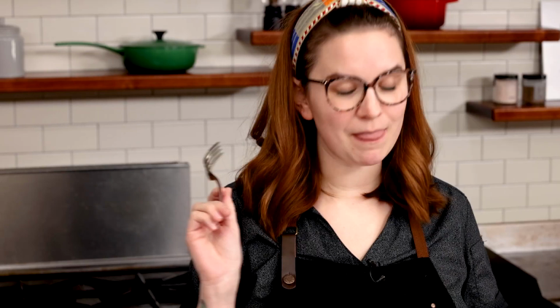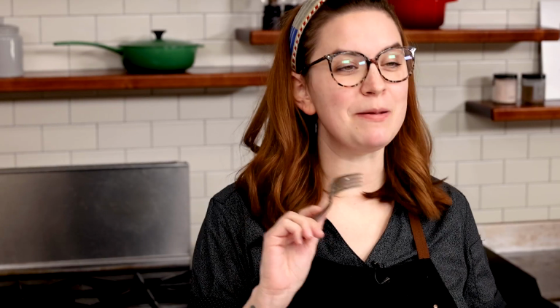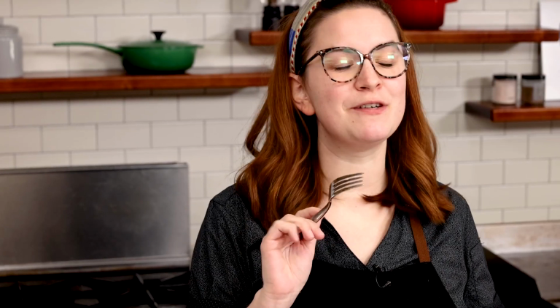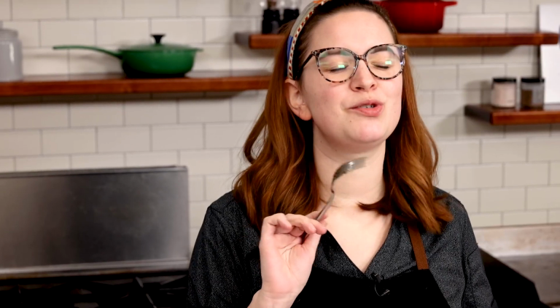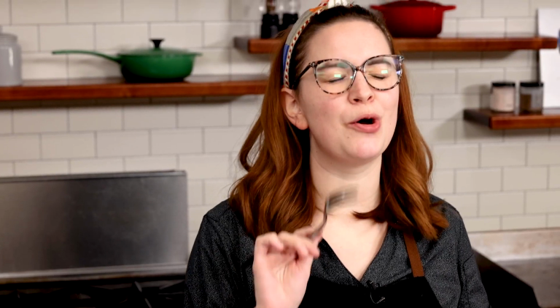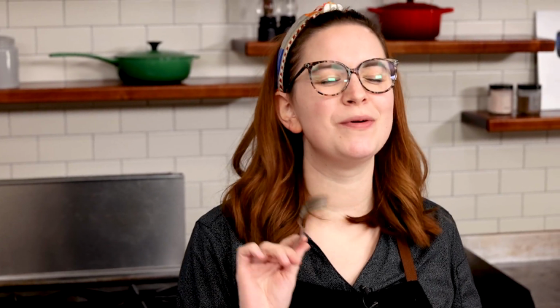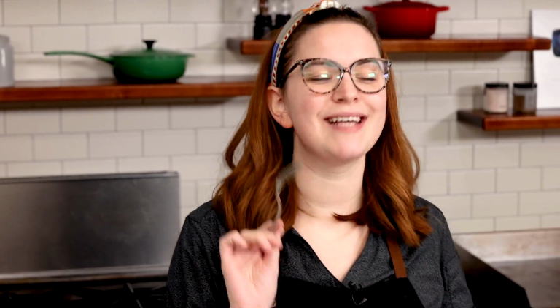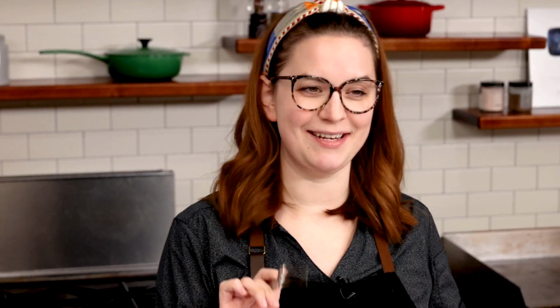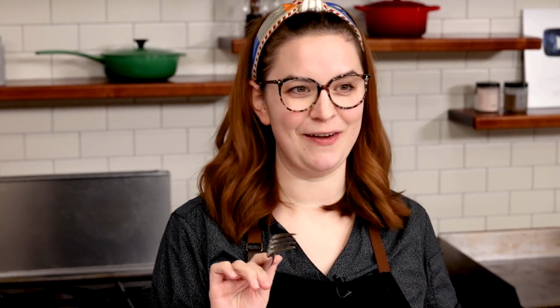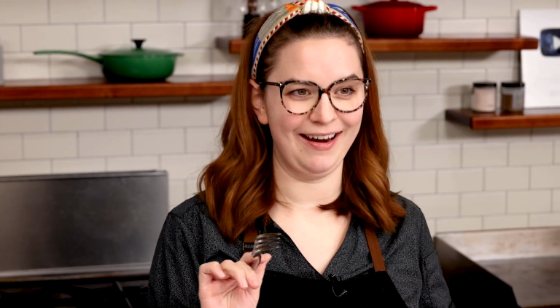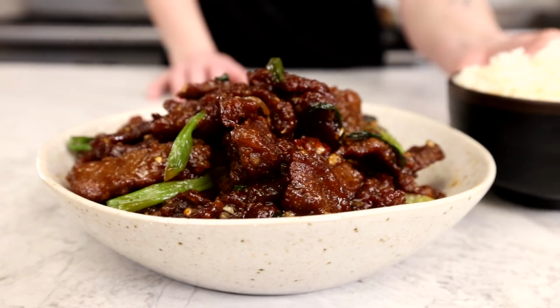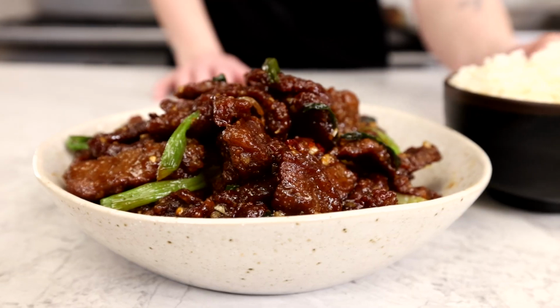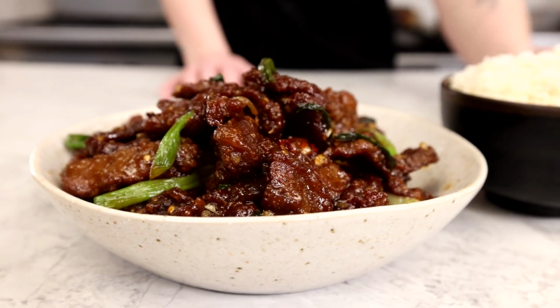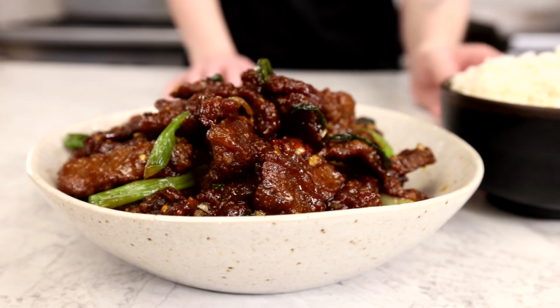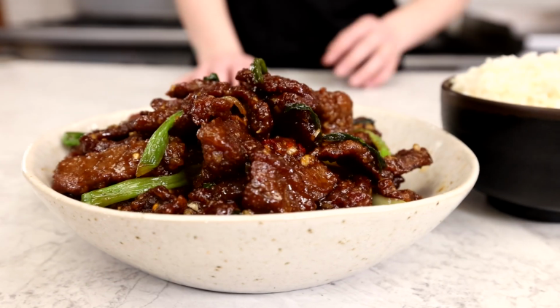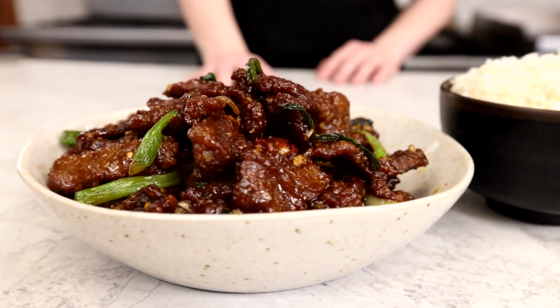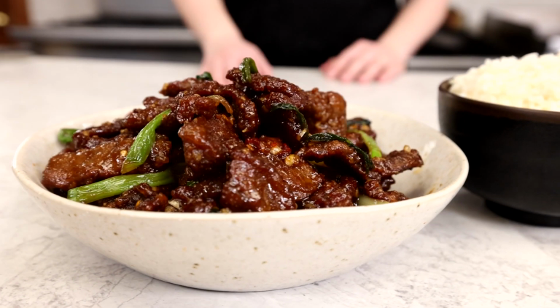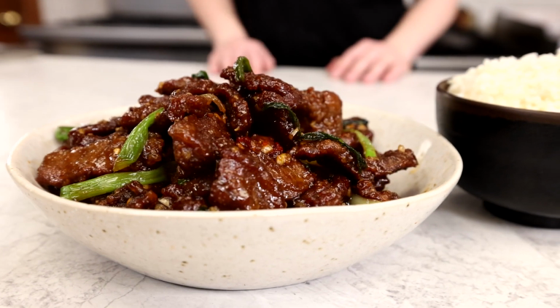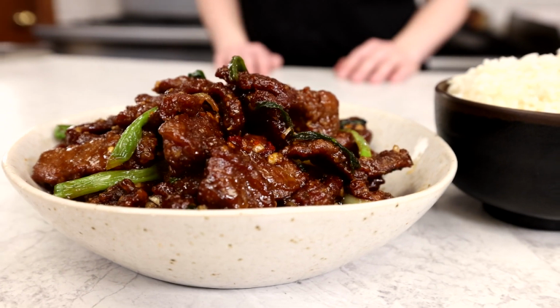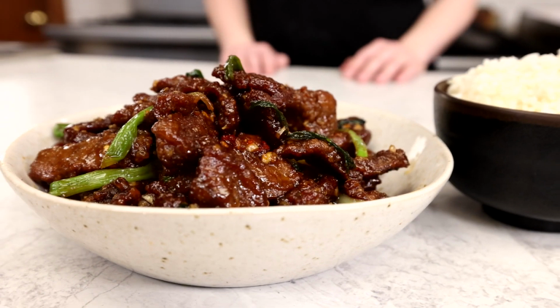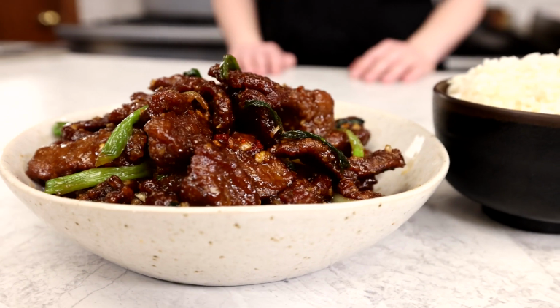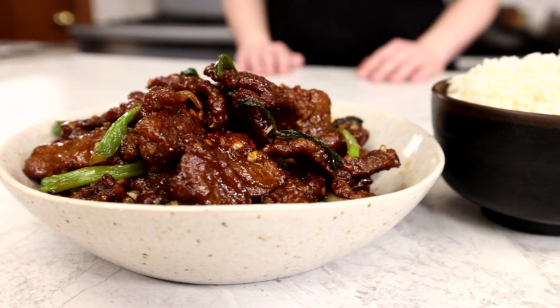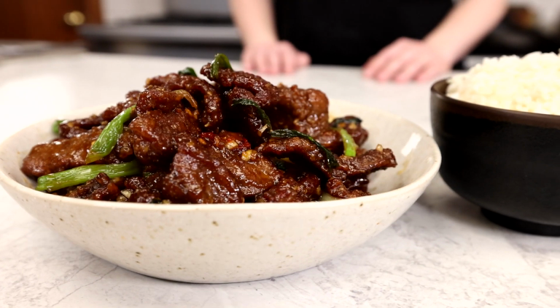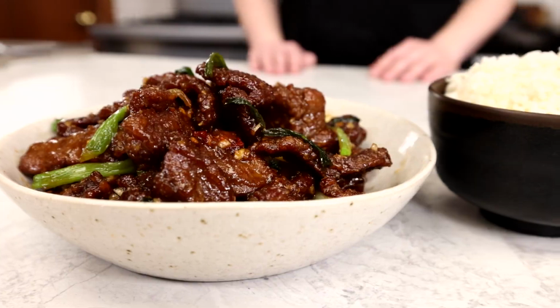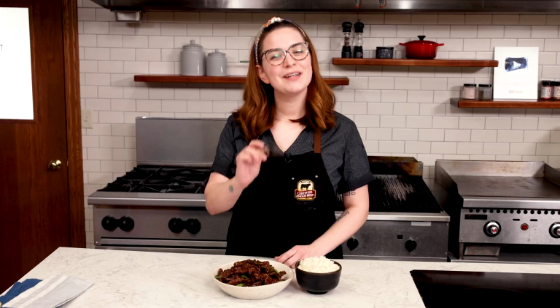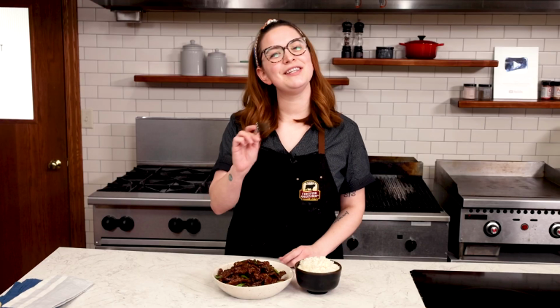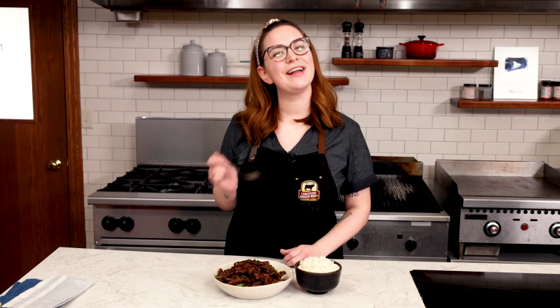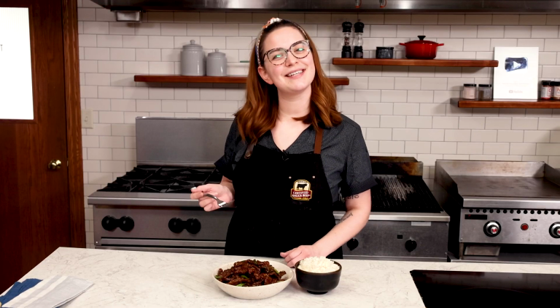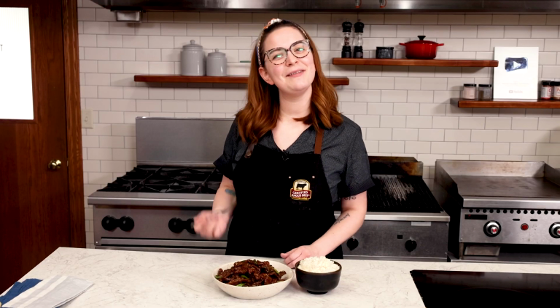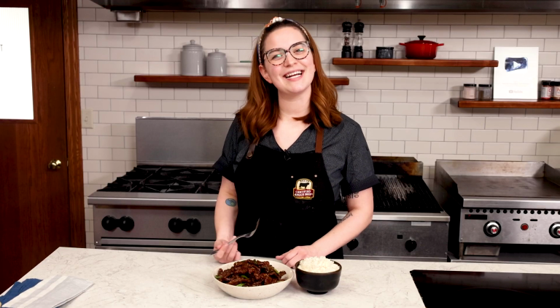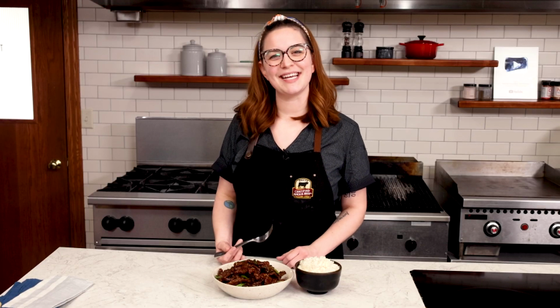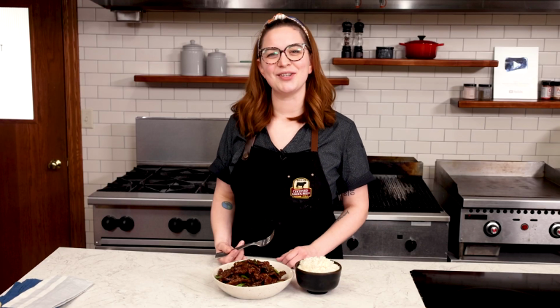That beef is so satisfying. This is absolutely worth doing at home. See you next time in the Test Kitchen.